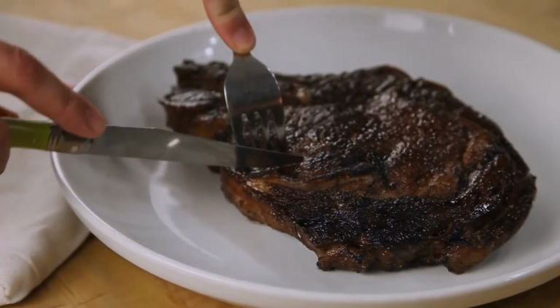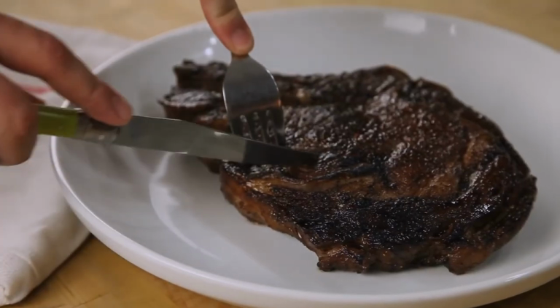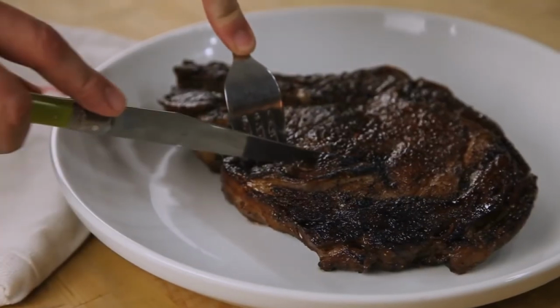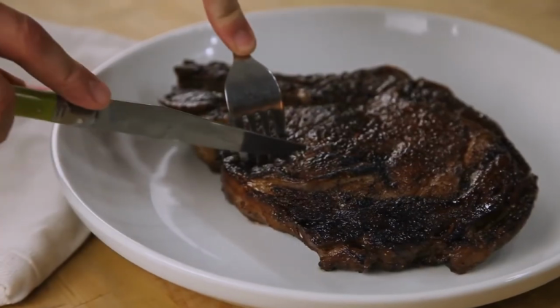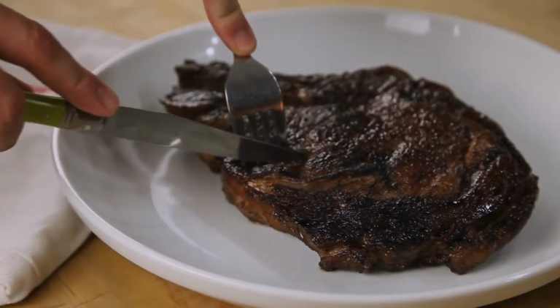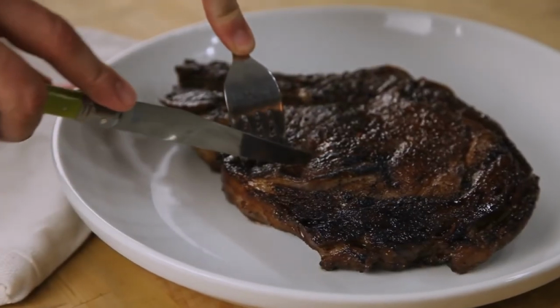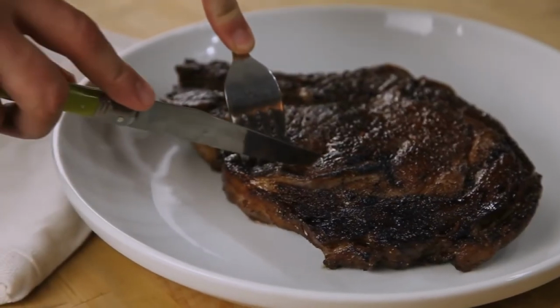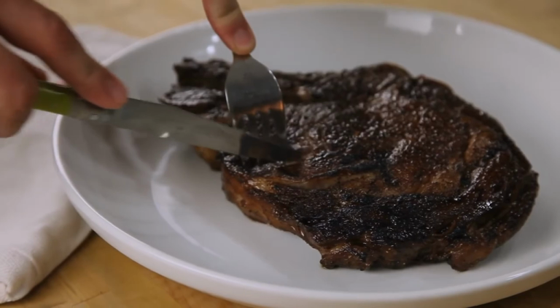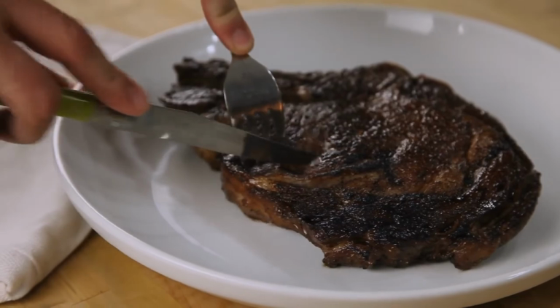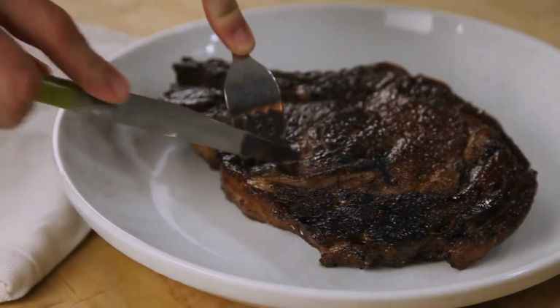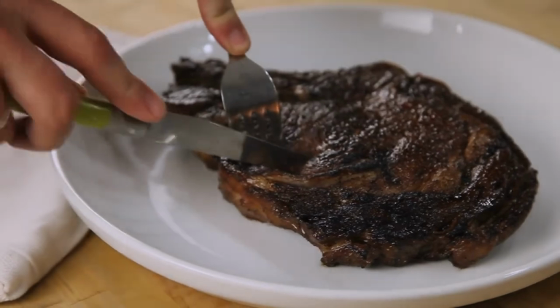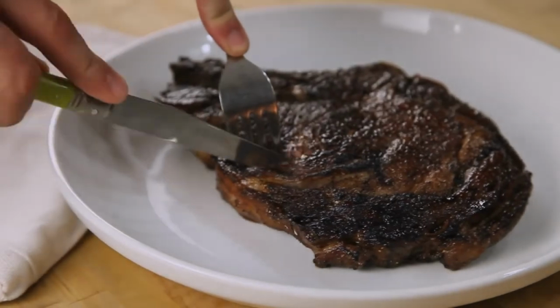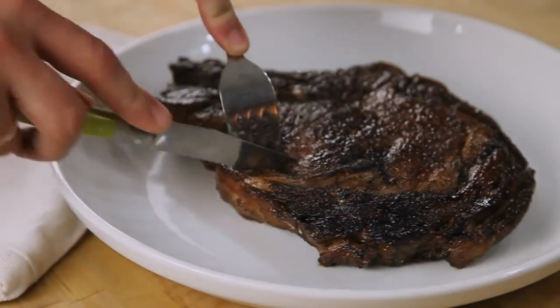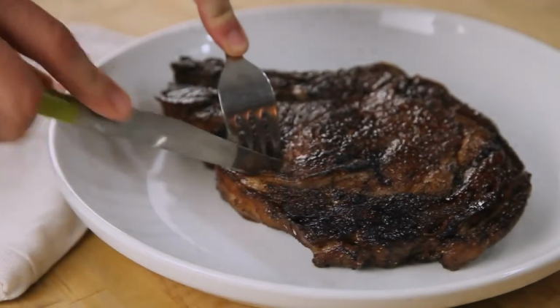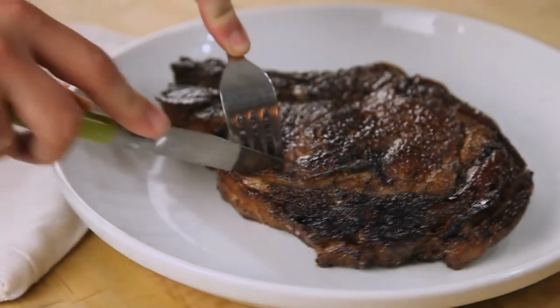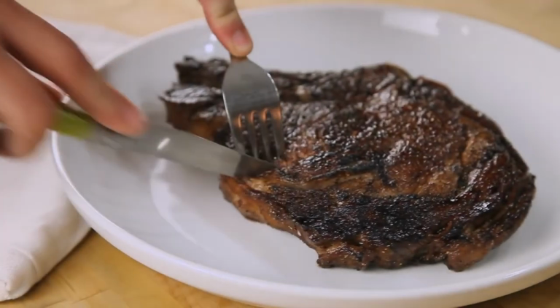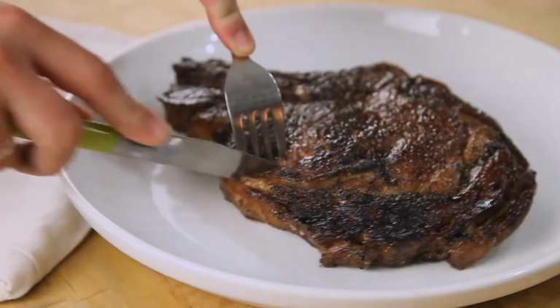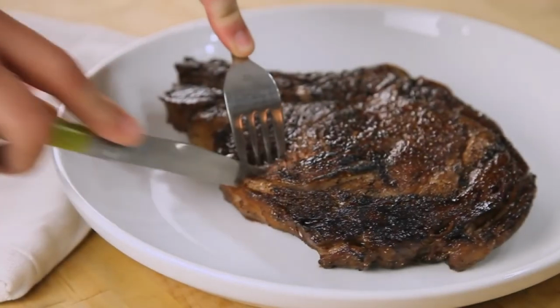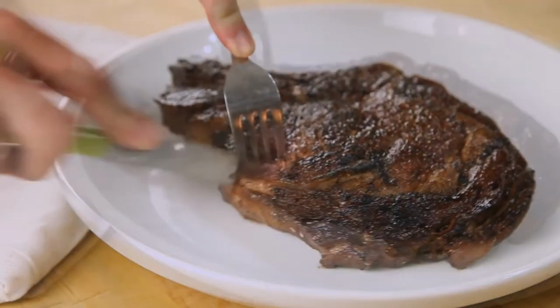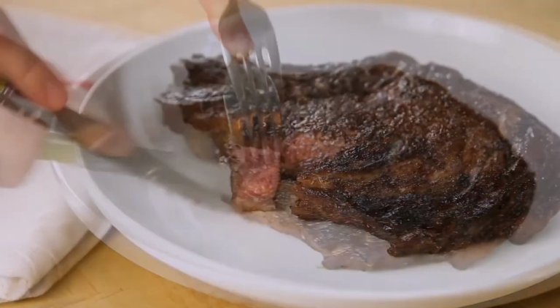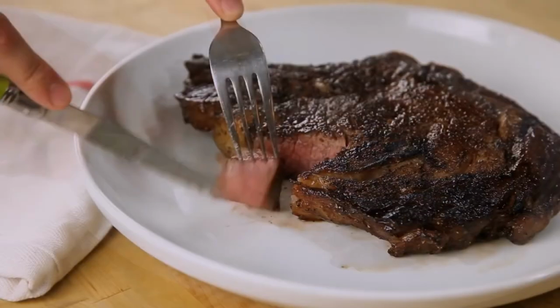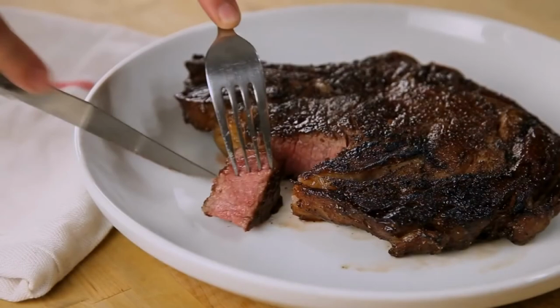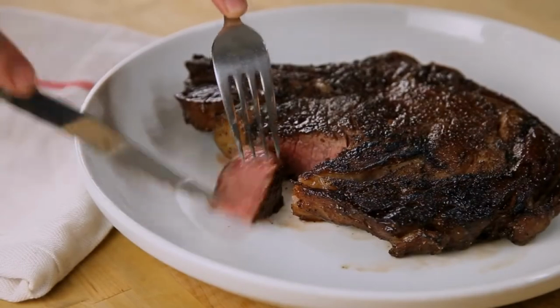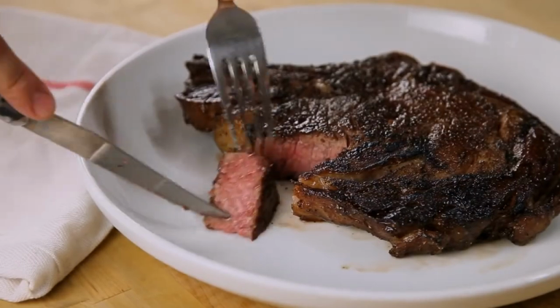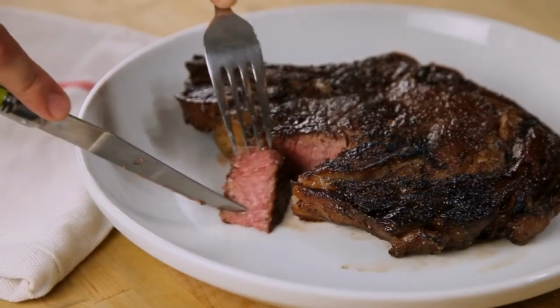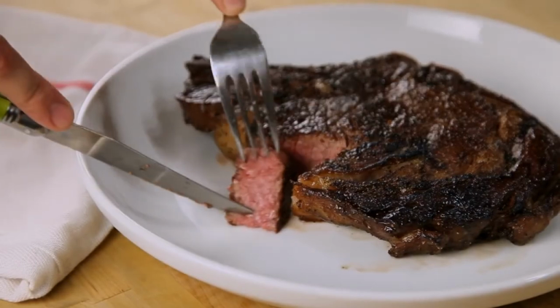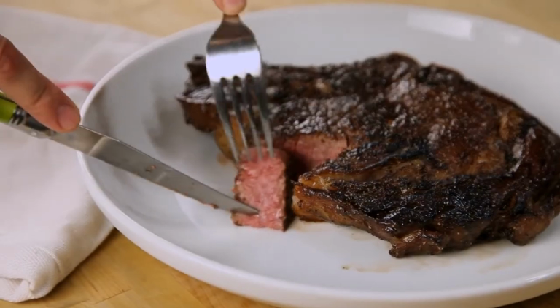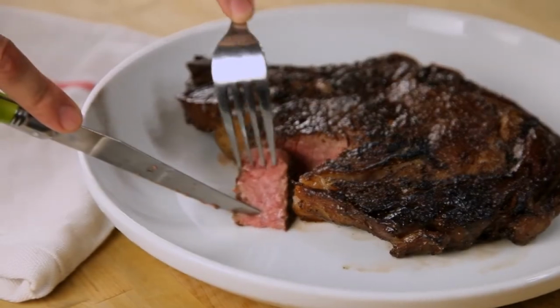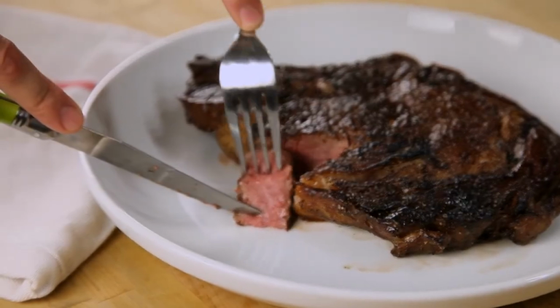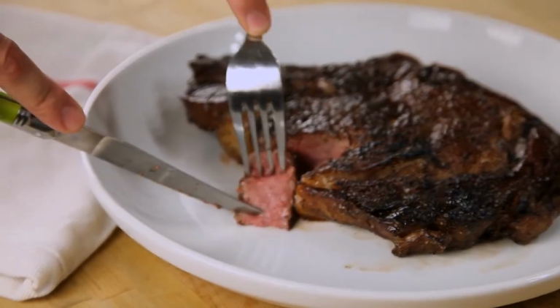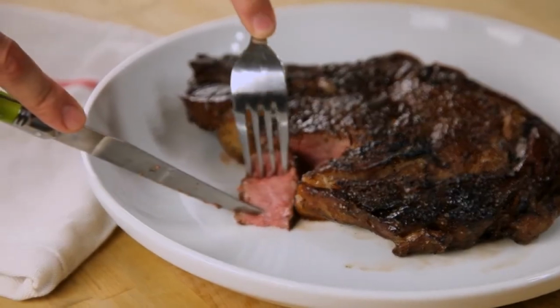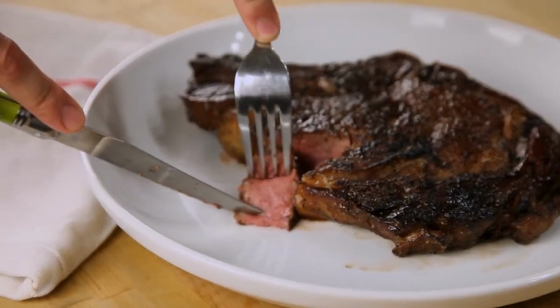It may take a little bit more time, but if you're willing to put in the effort, this is the best quality steak you can get at home.